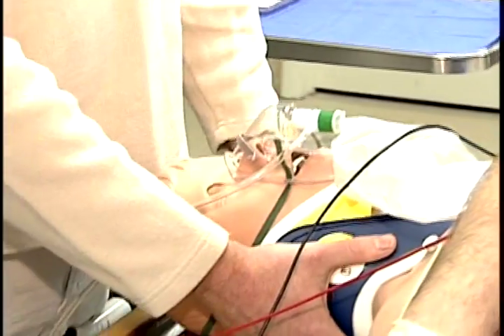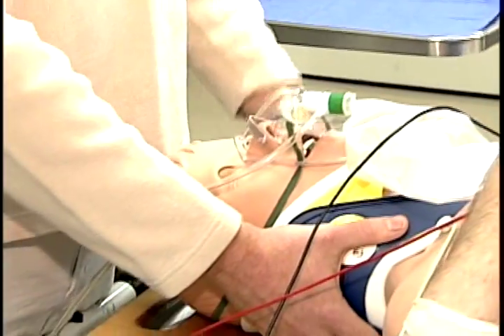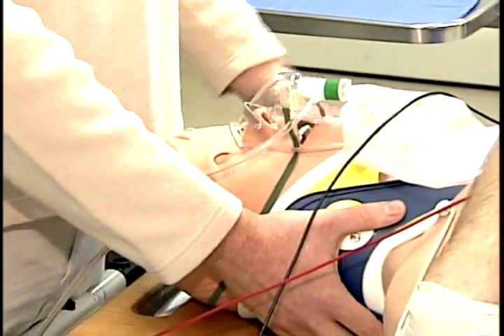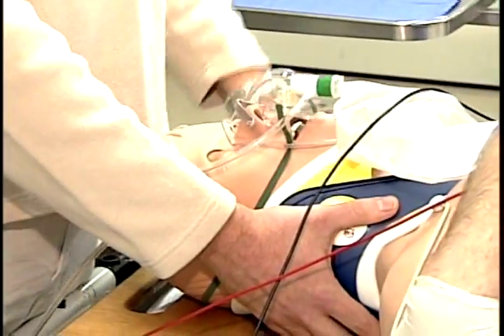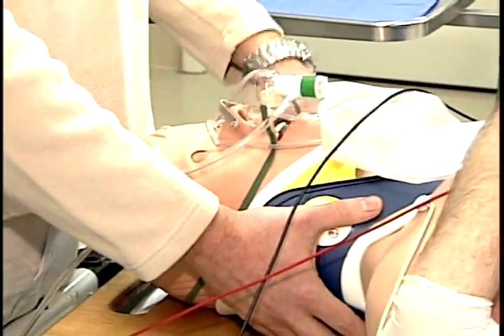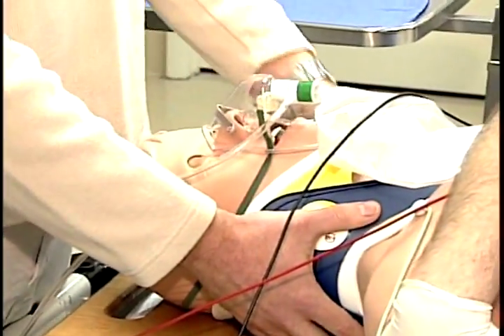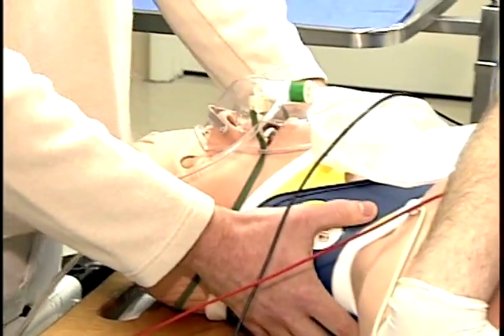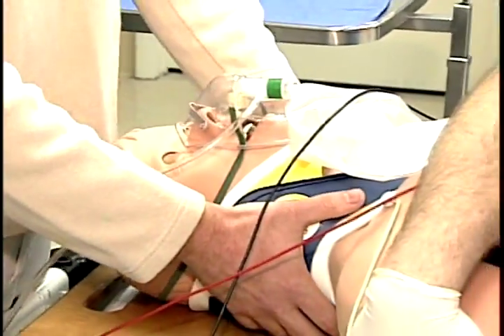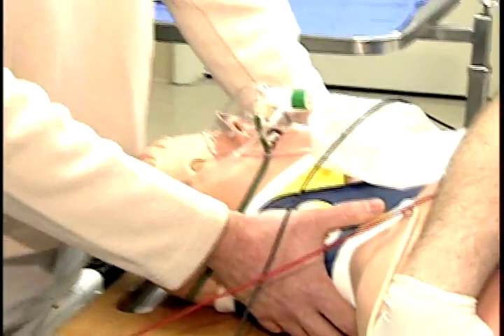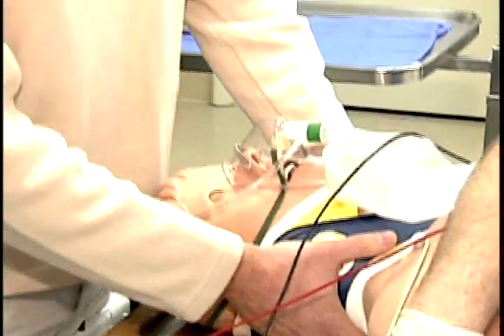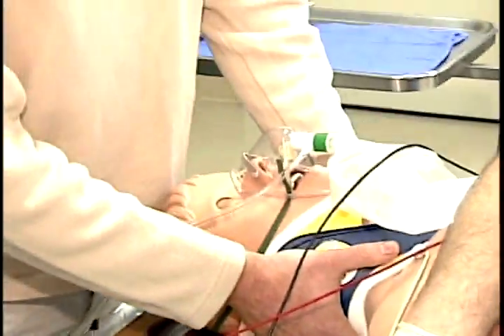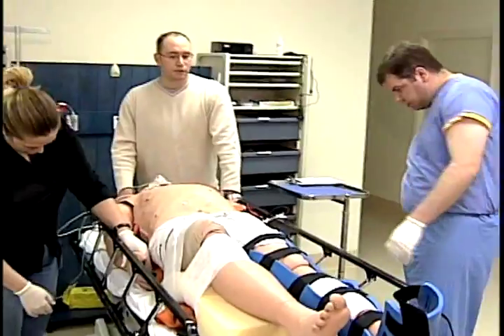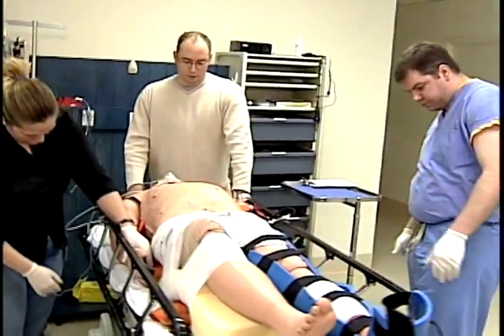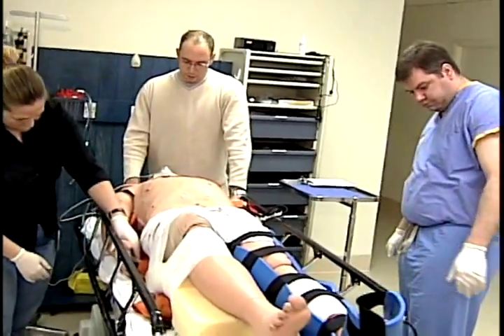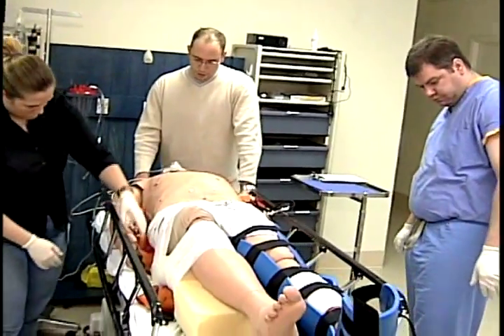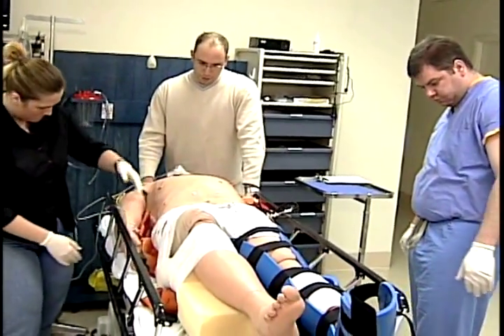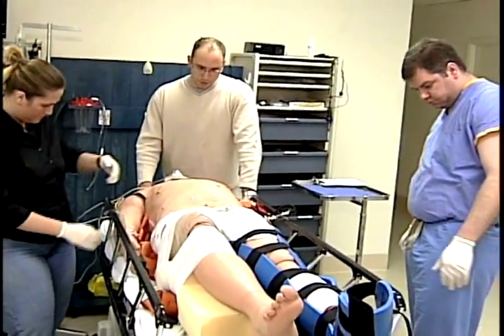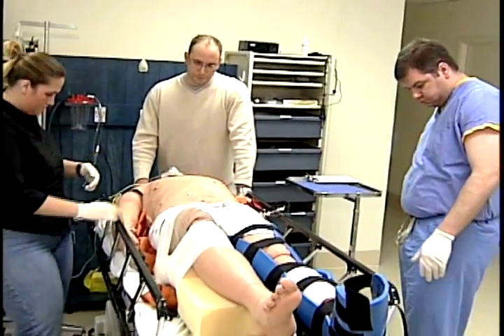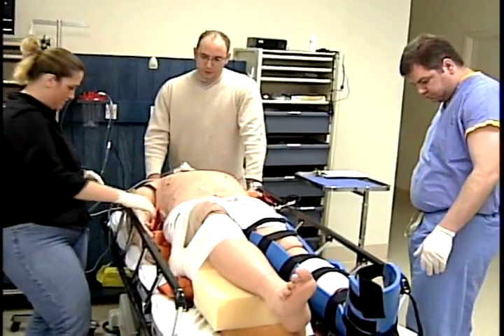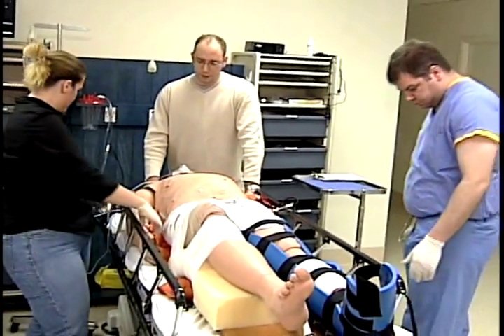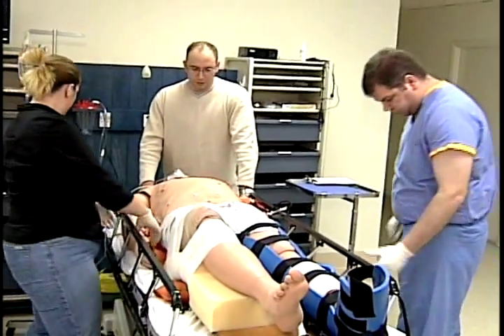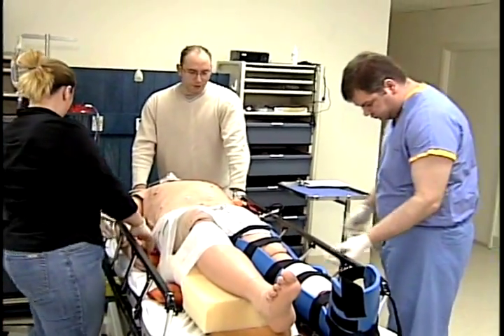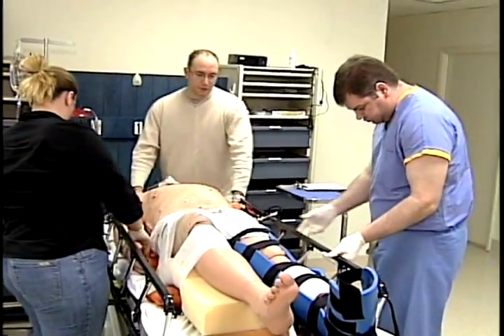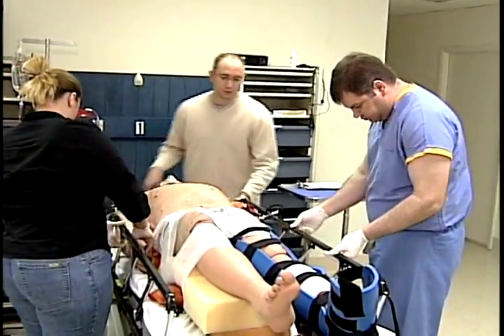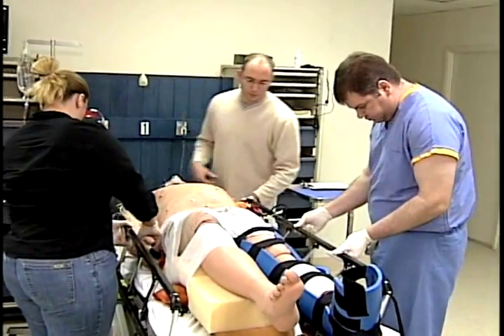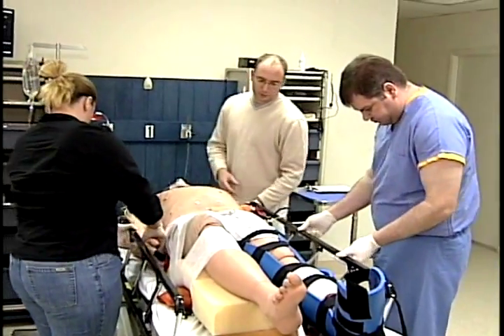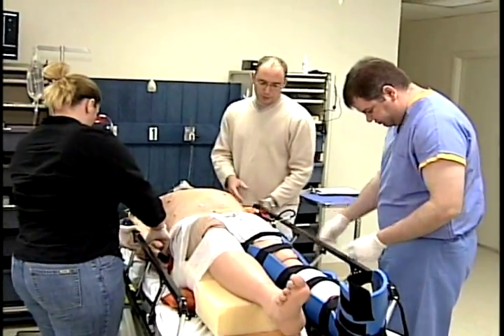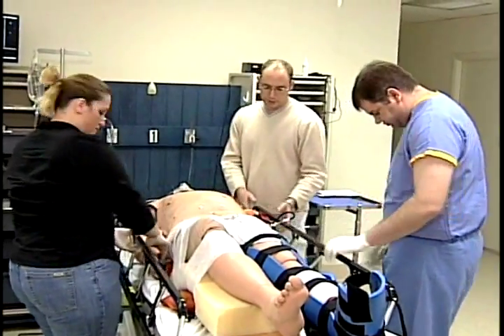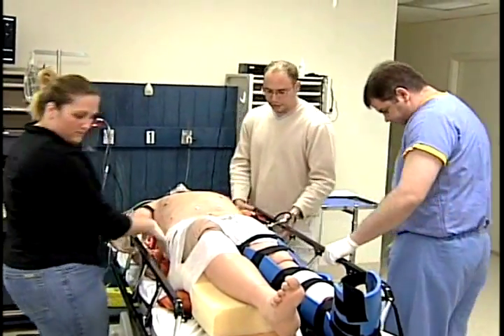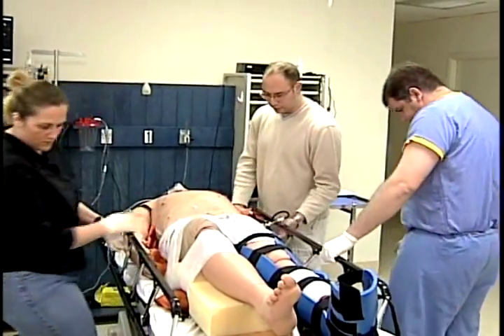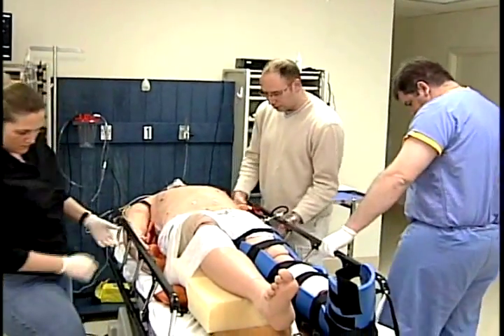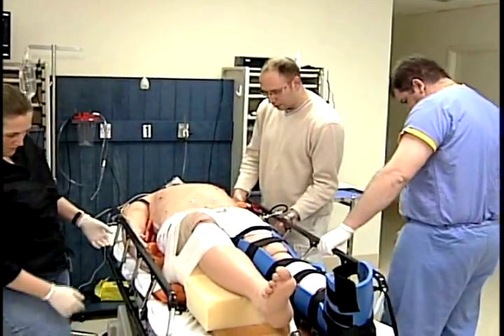Let's get a portable x-ray in here. Give me something for pain. Okay, sir, we'll get you something for pain just in a second here.